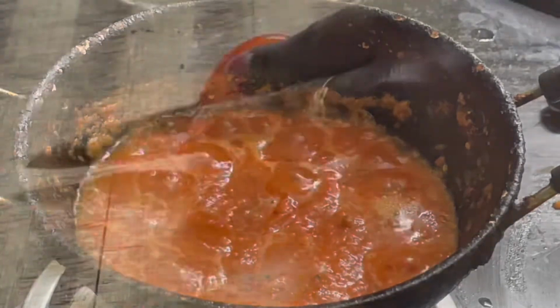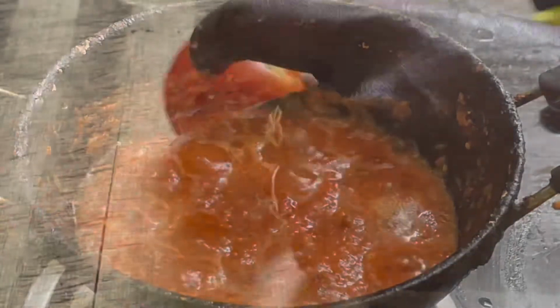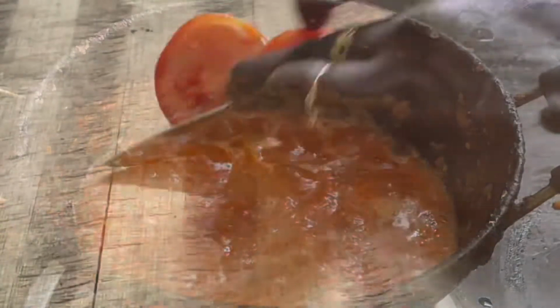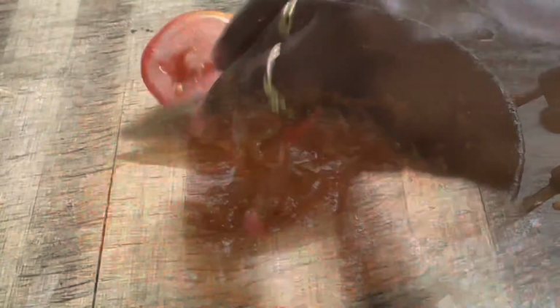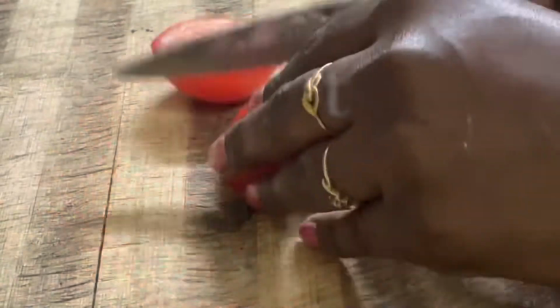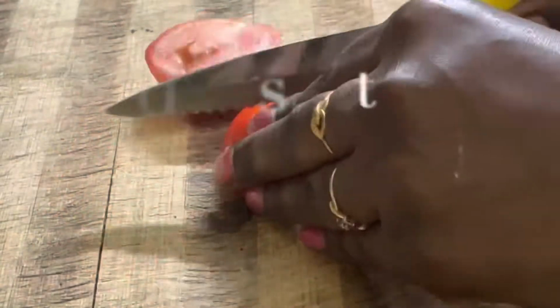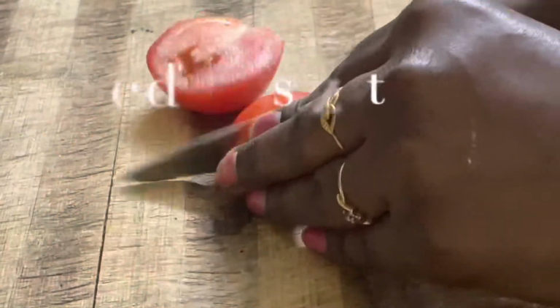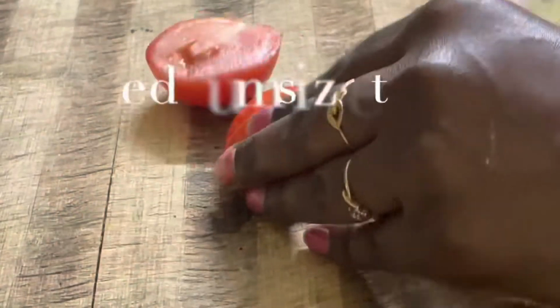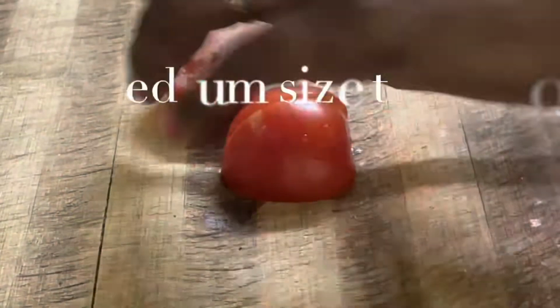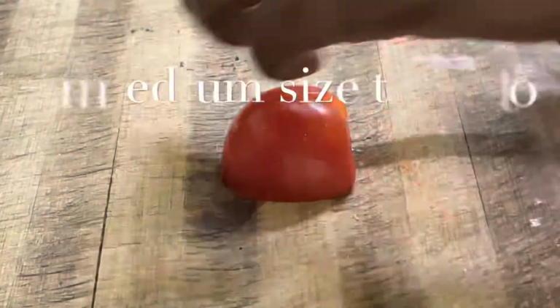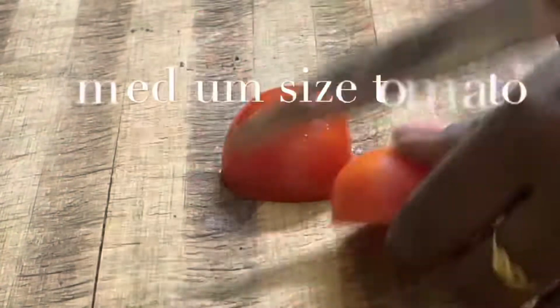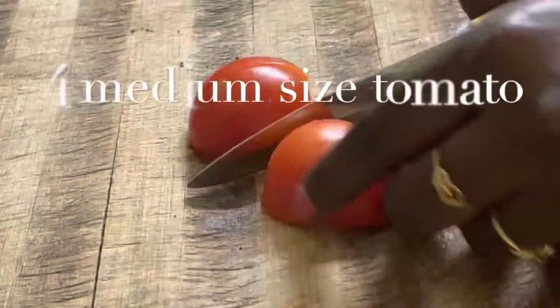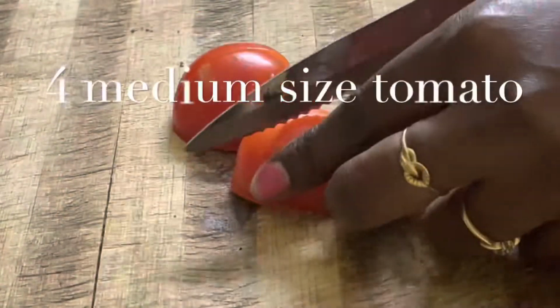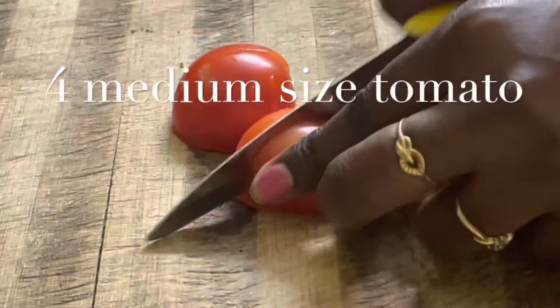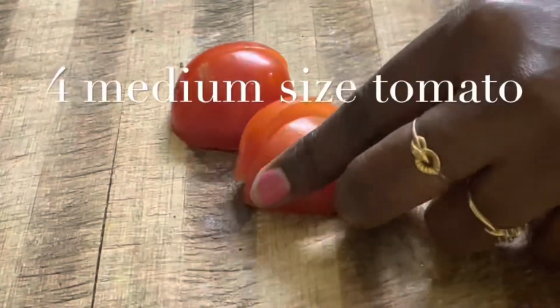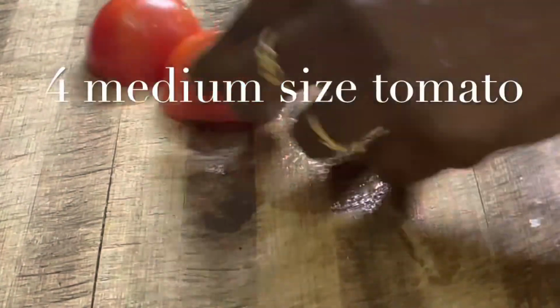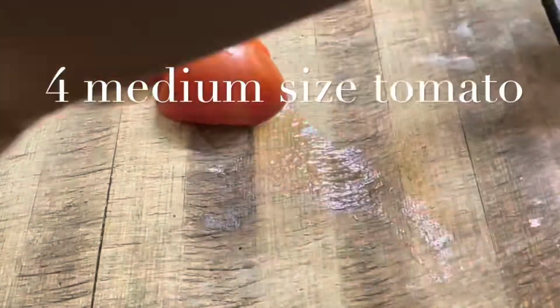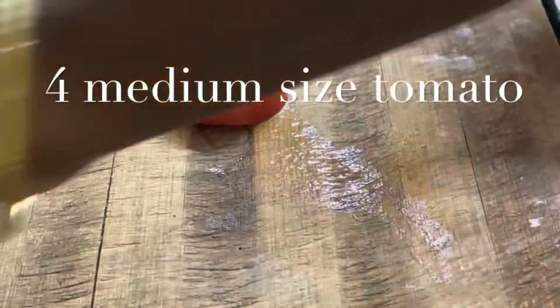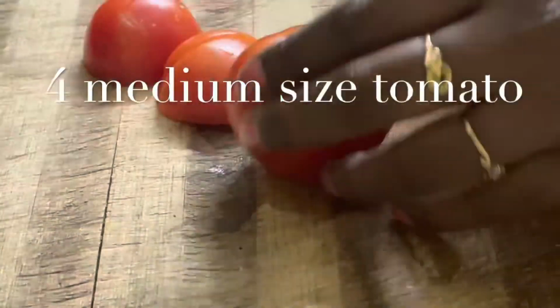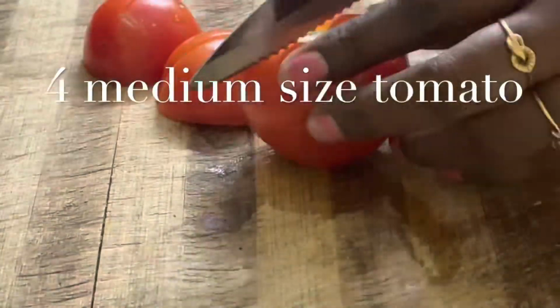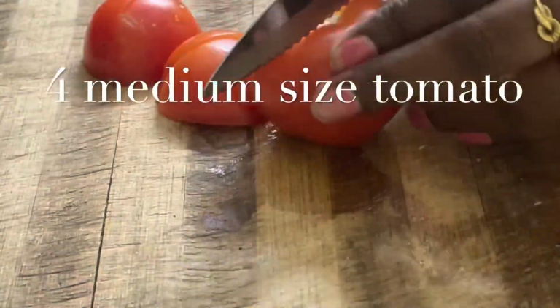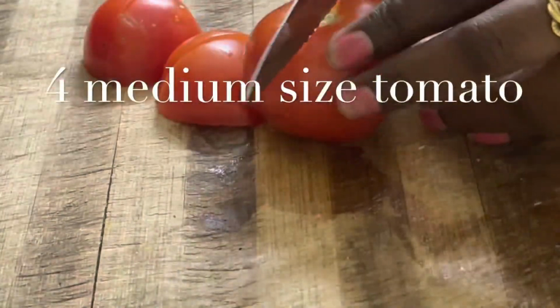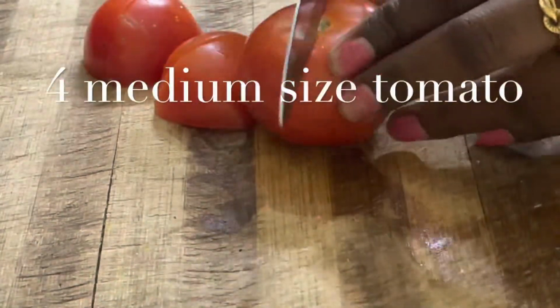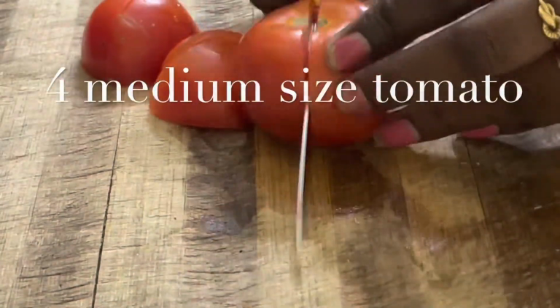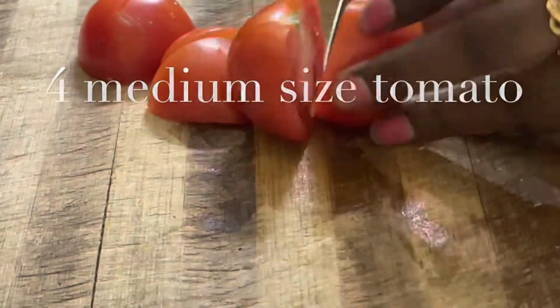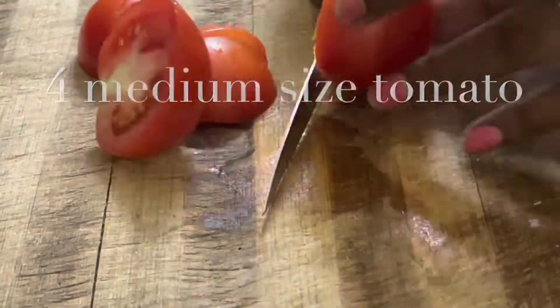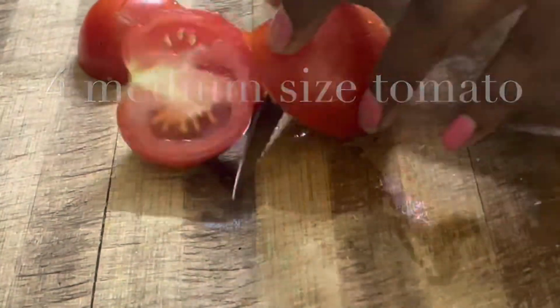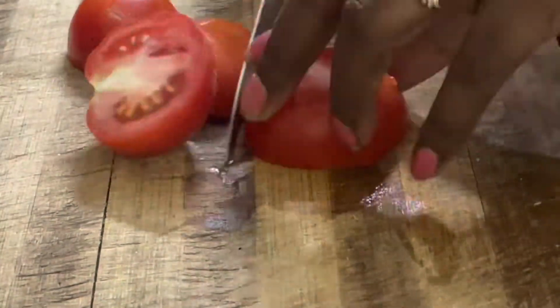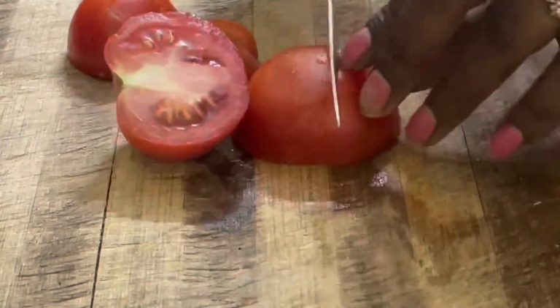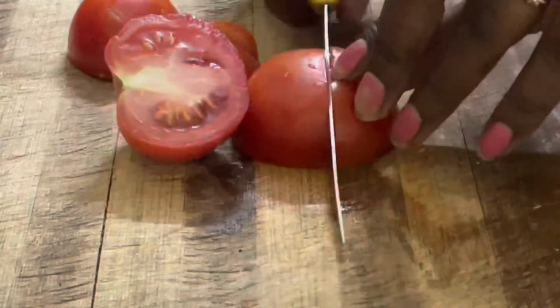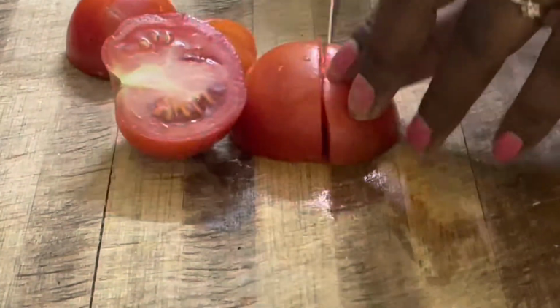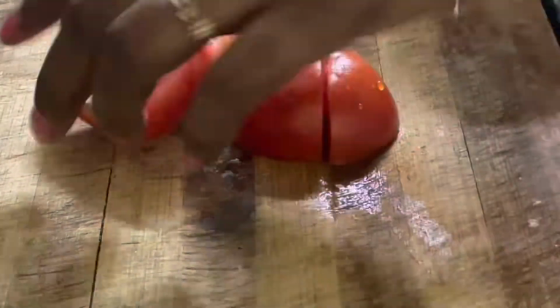I have 4 medium size thakali. Put it in a rough shape.